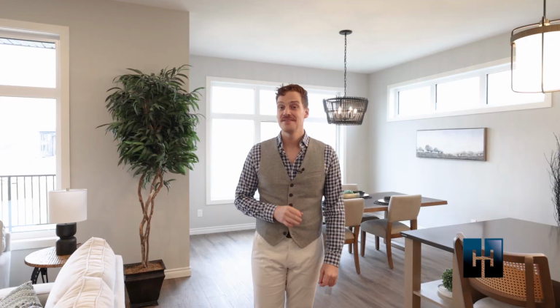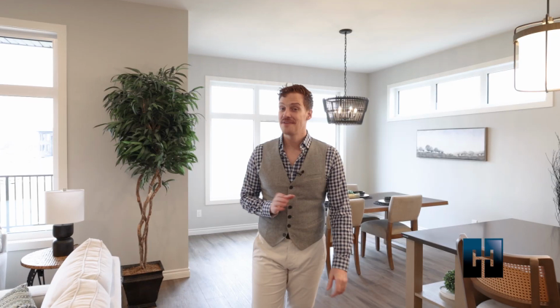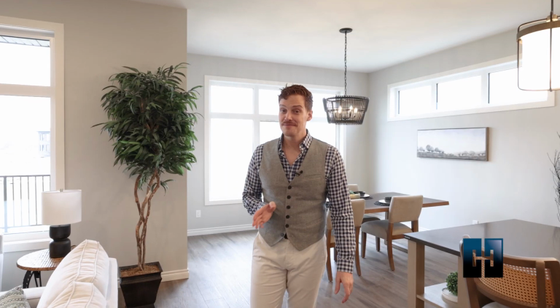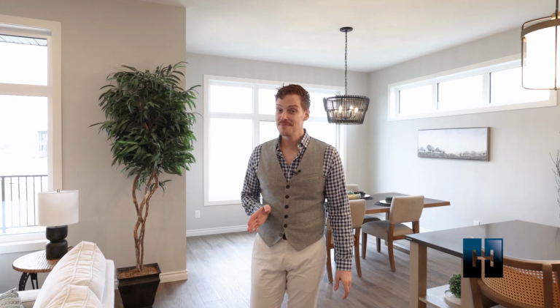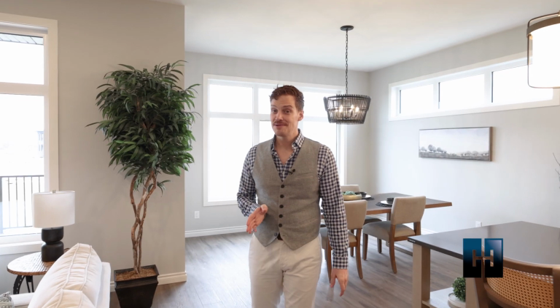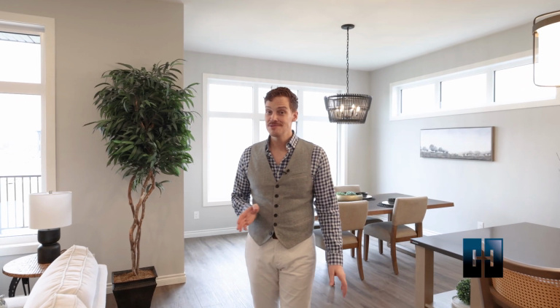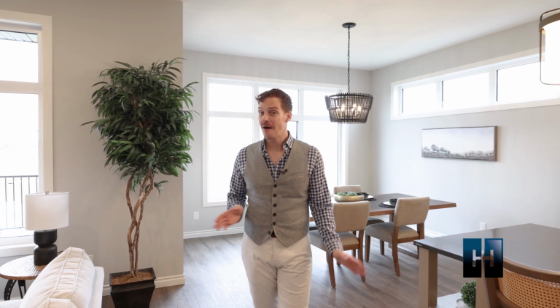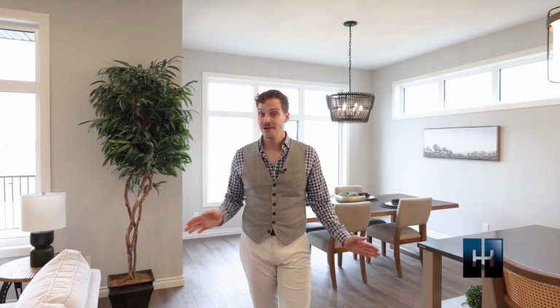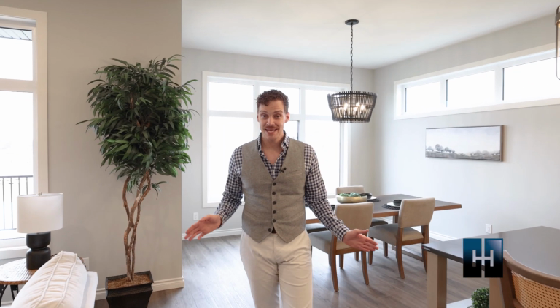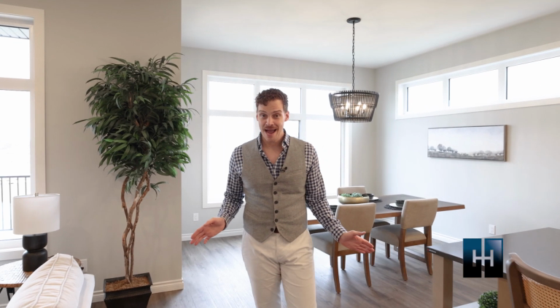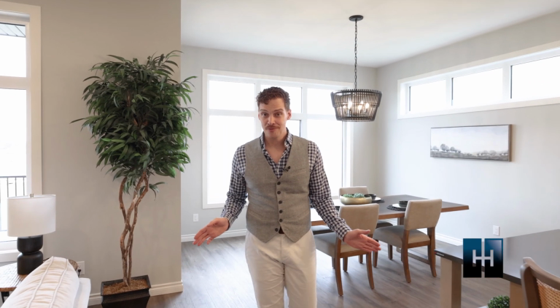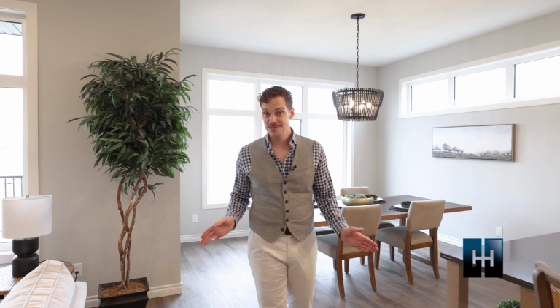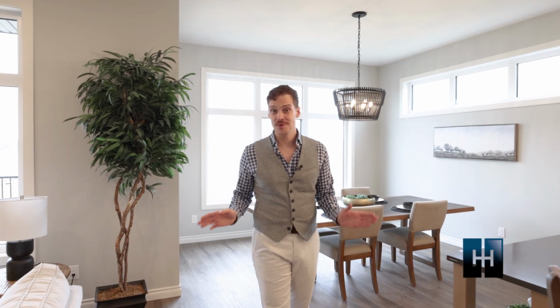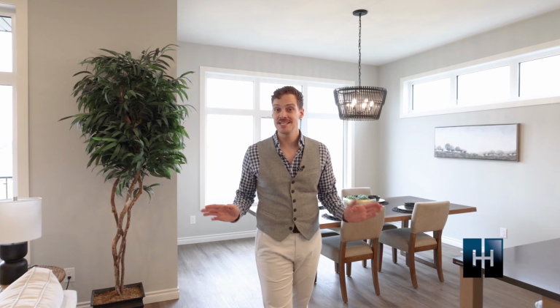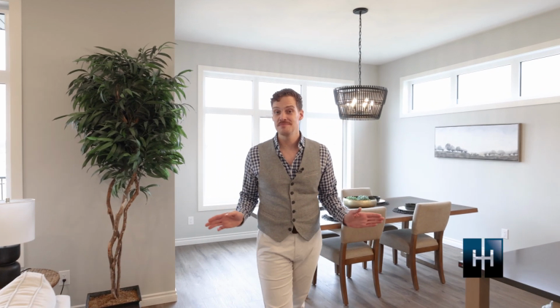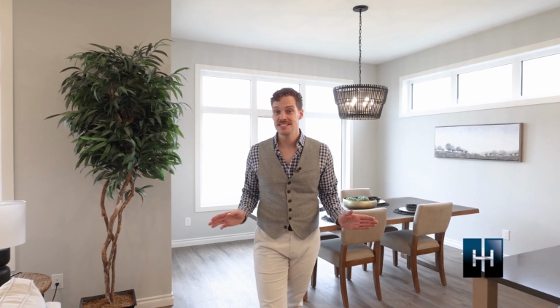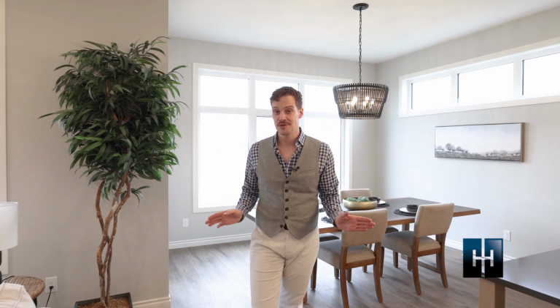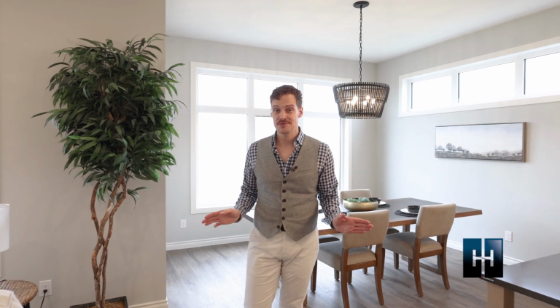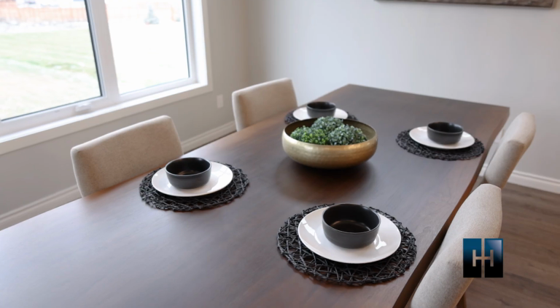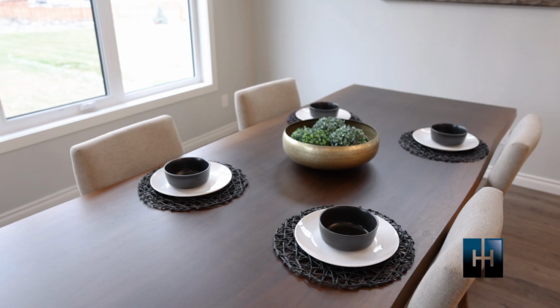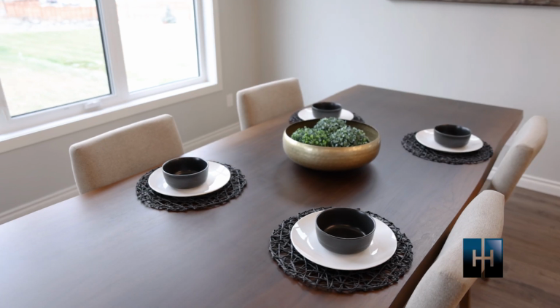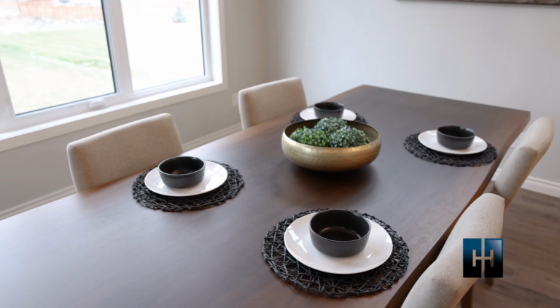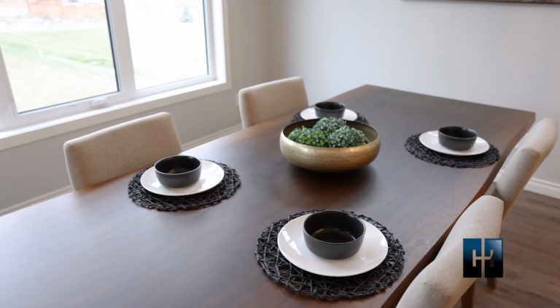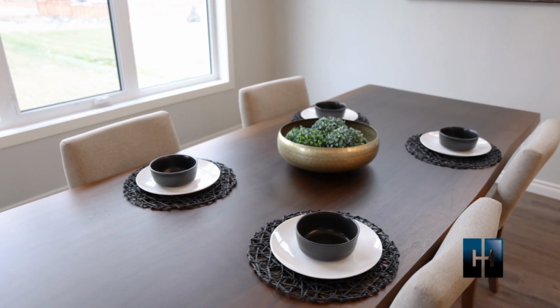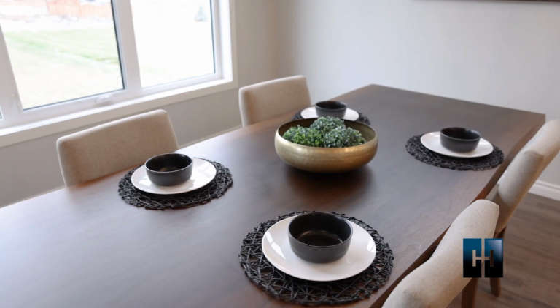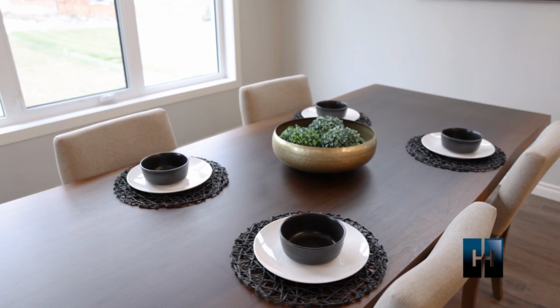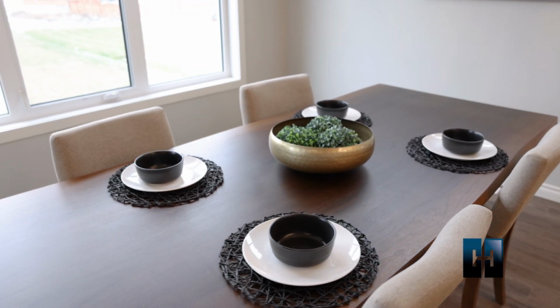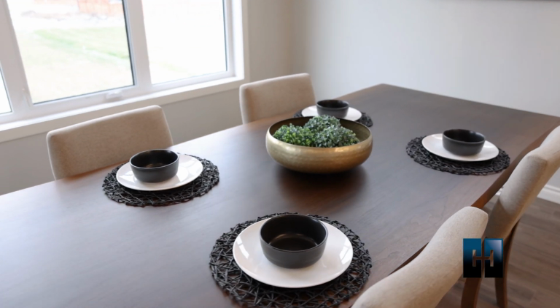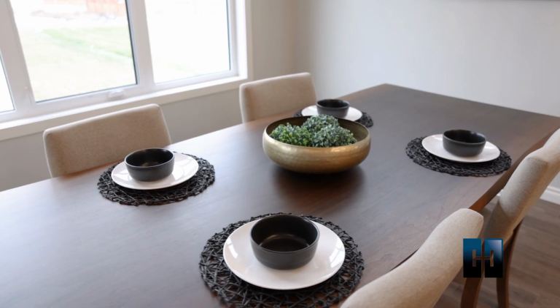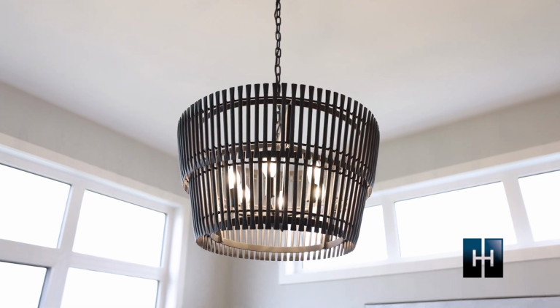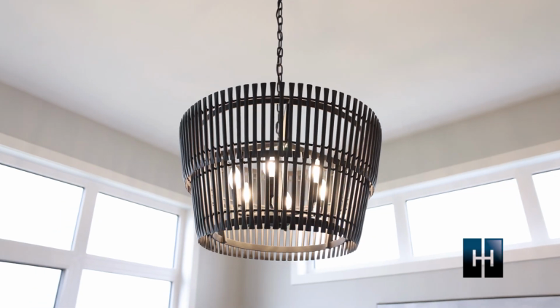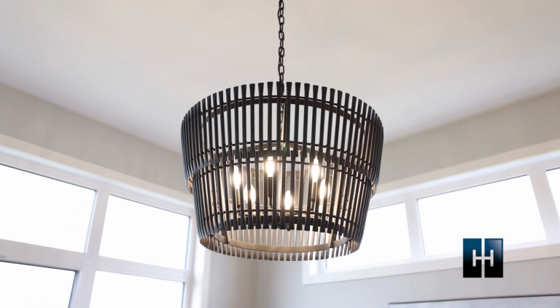Family meals, holiday gatherings, or intimate dinners — the dining room adapts to every occasion.